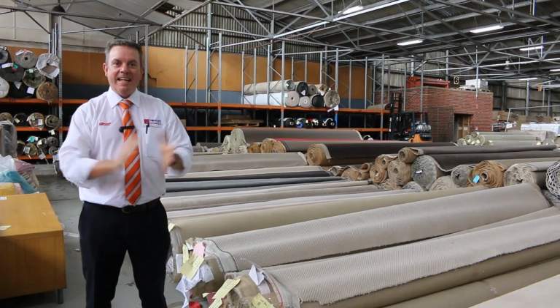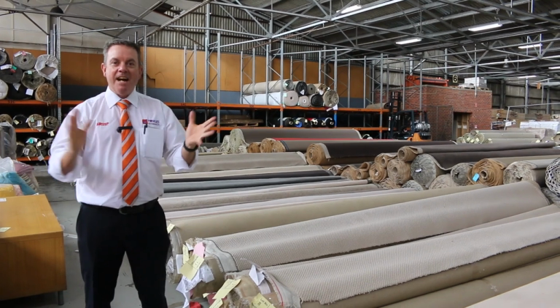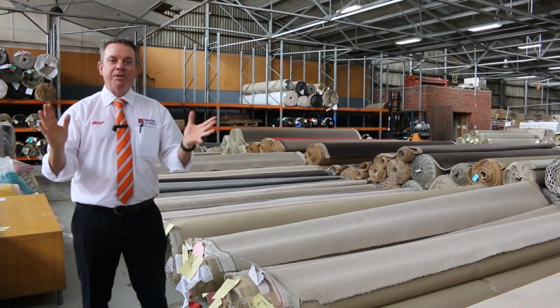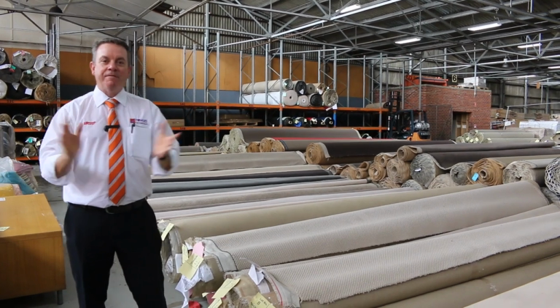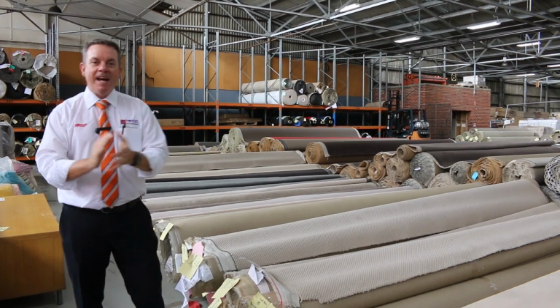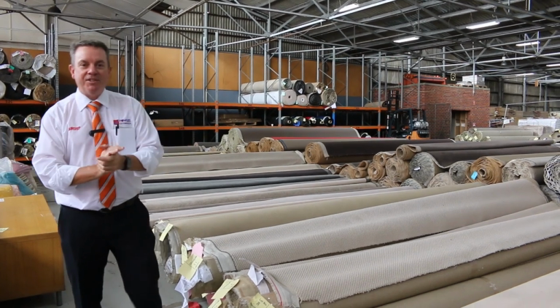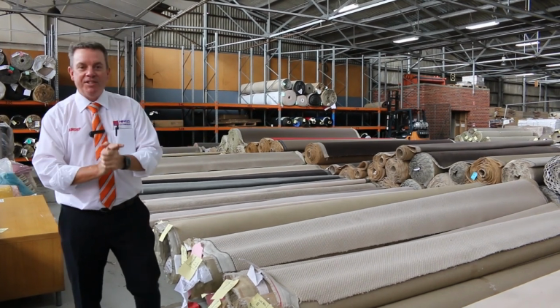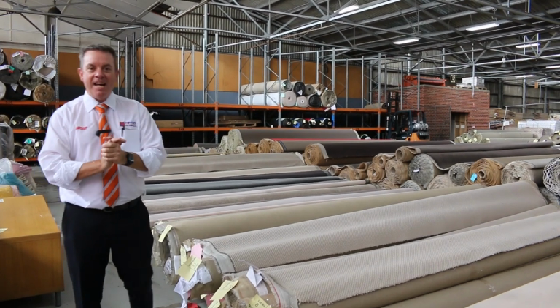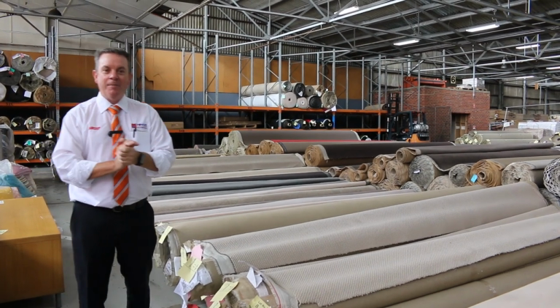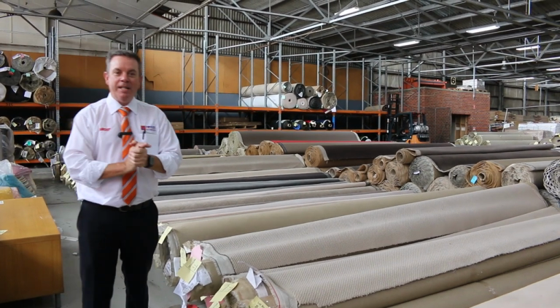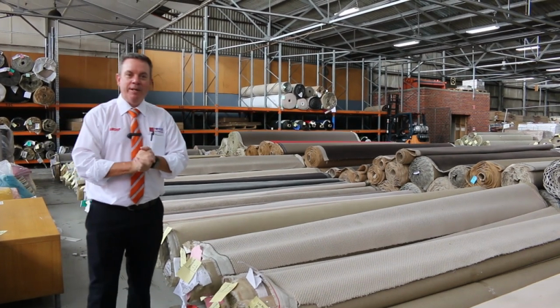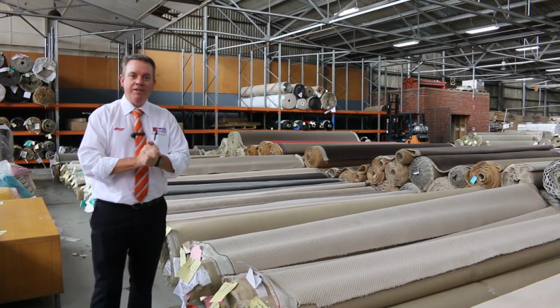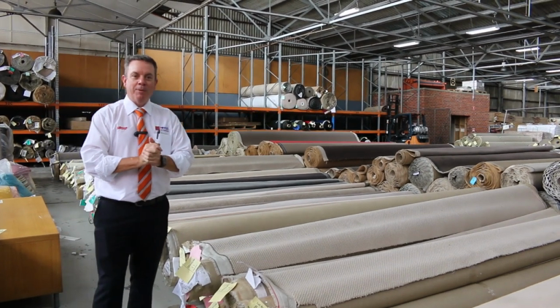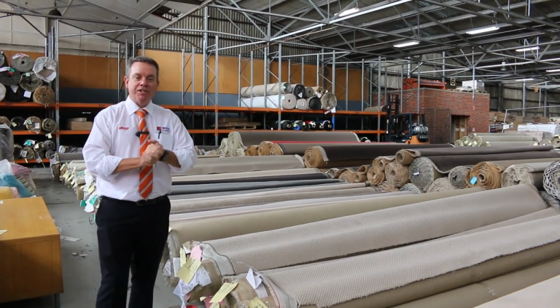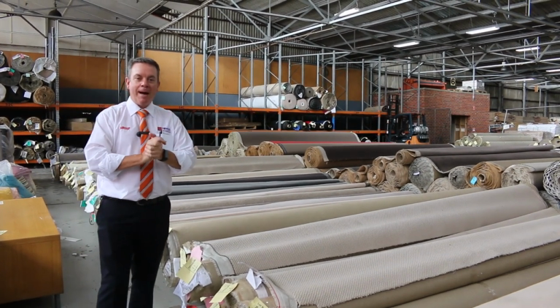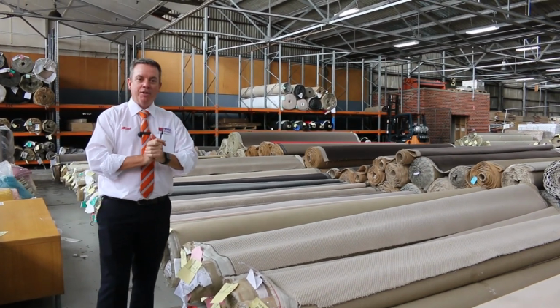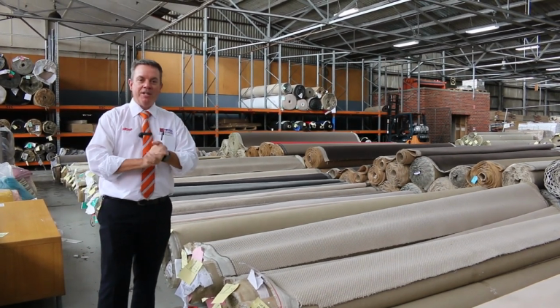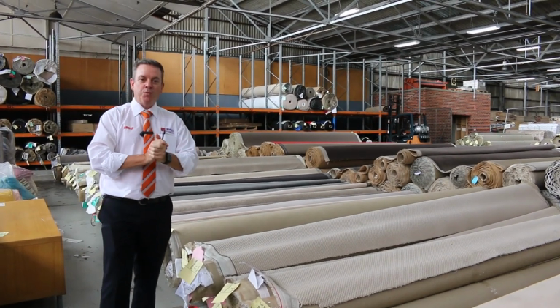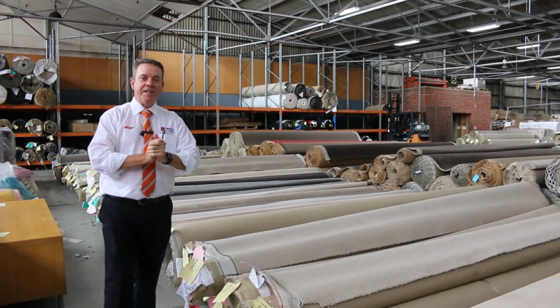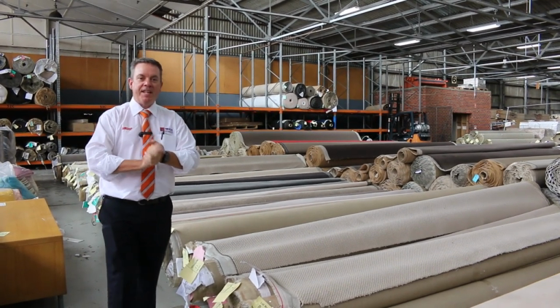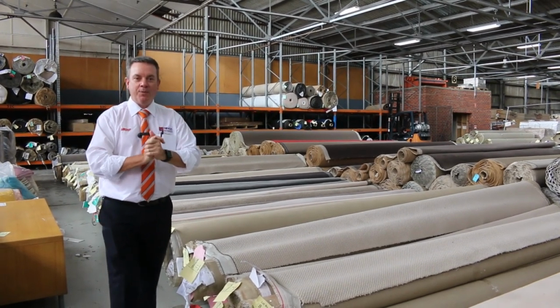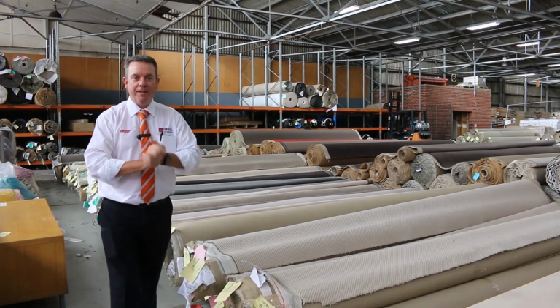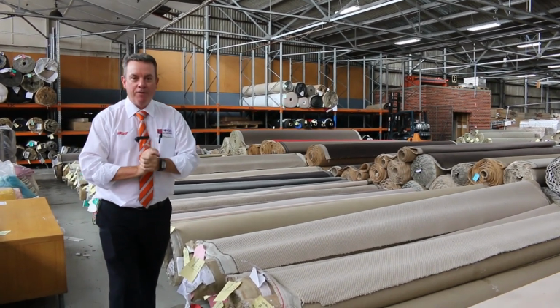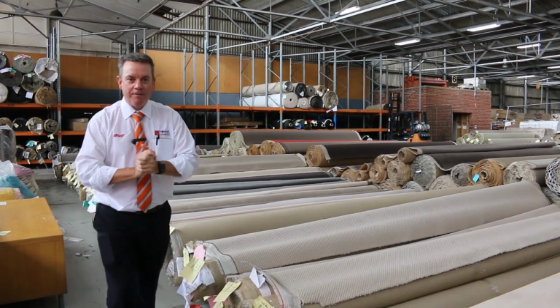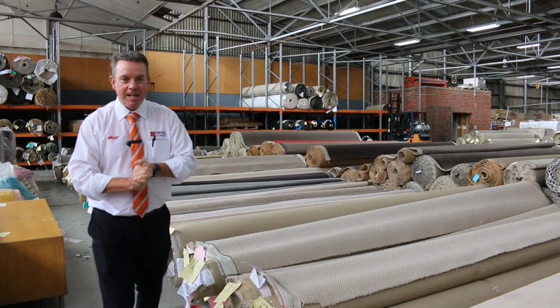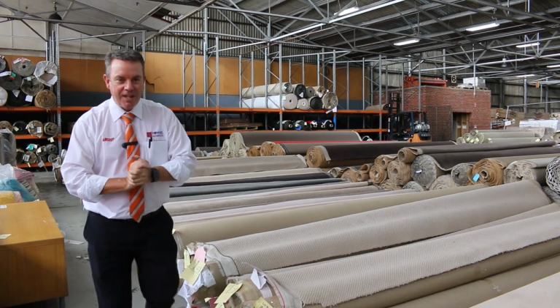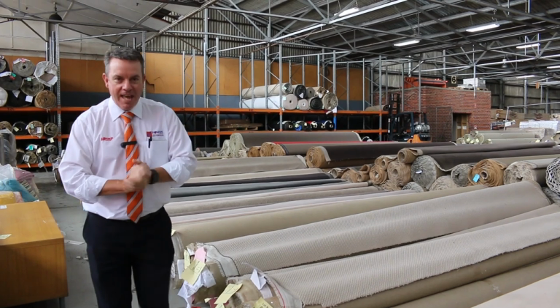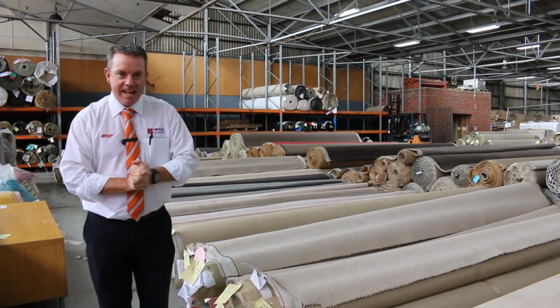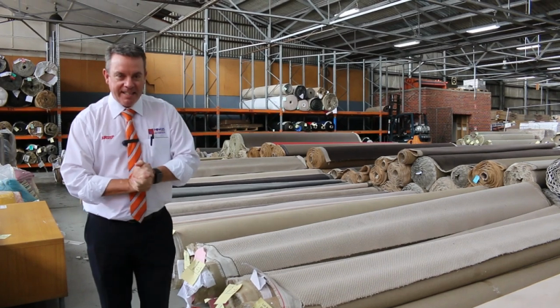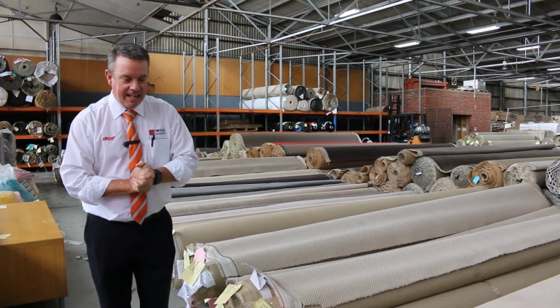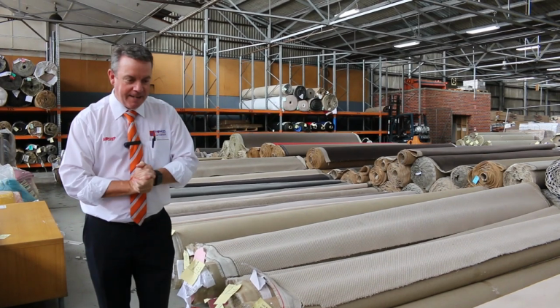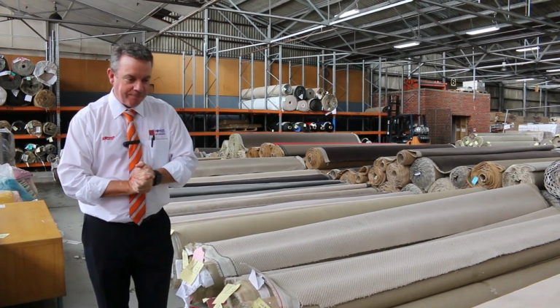G'day, I'm John from Fowles Auction Sales. I'm here to preview tomorrow's carpet auction. It's Wednesday the 24th of March at 10 a.m.